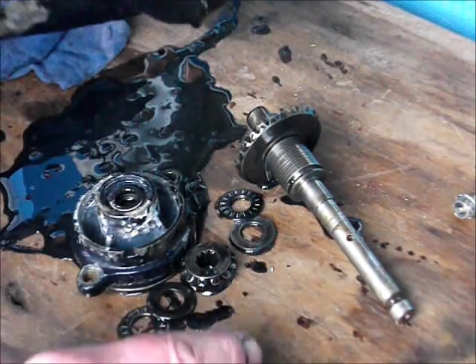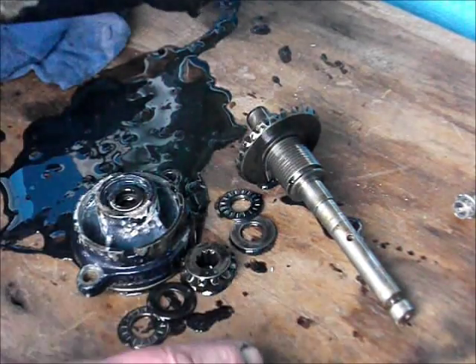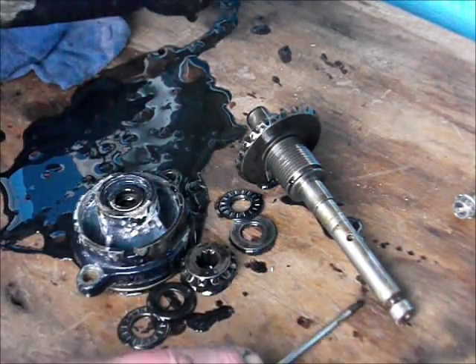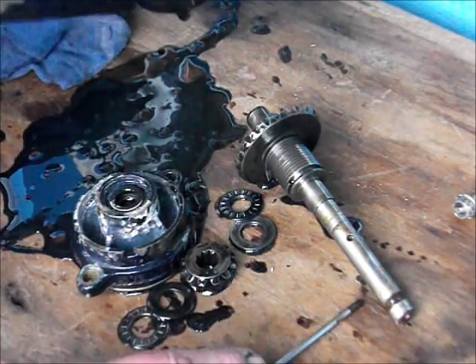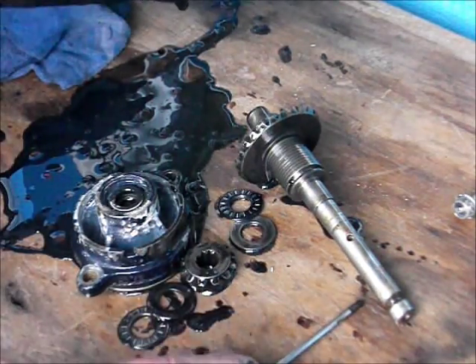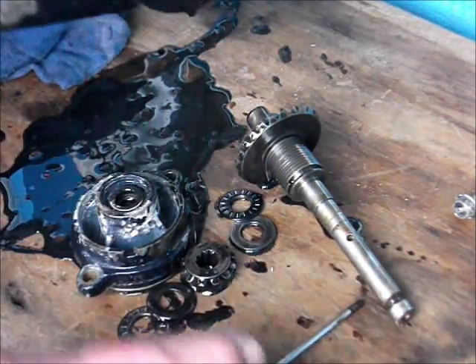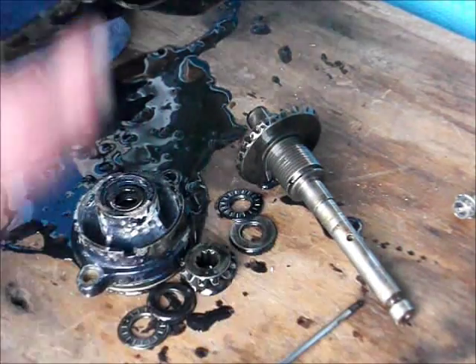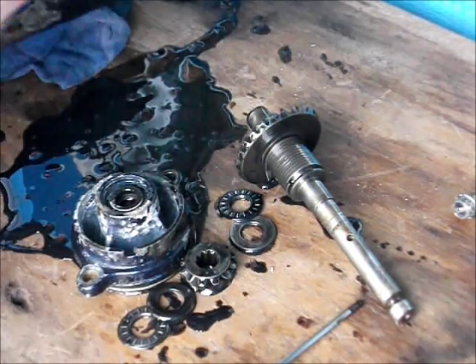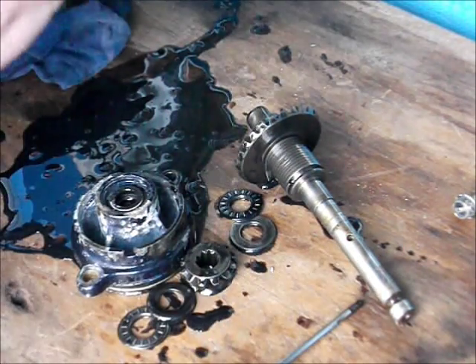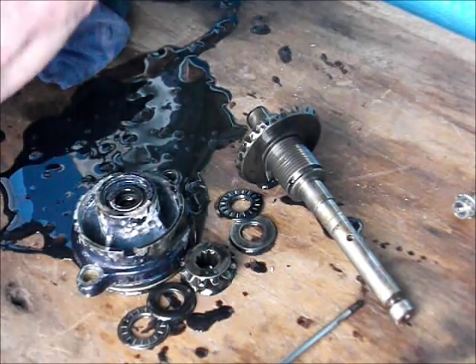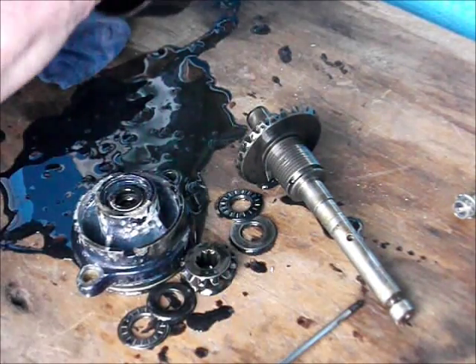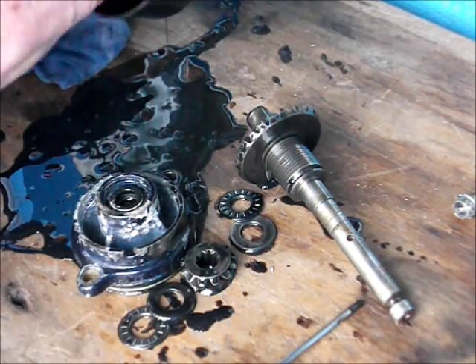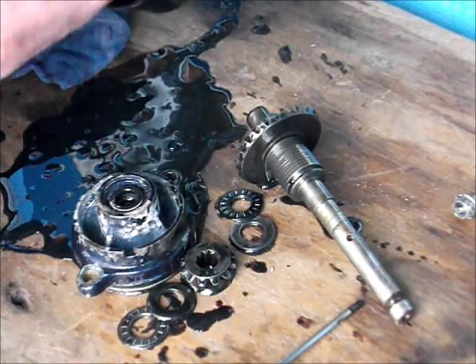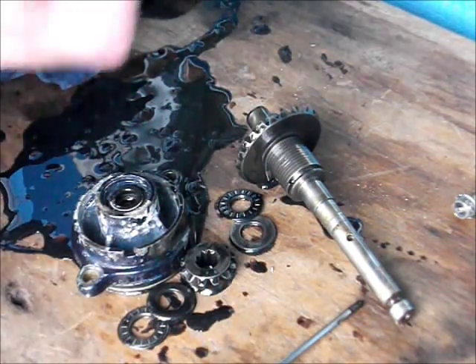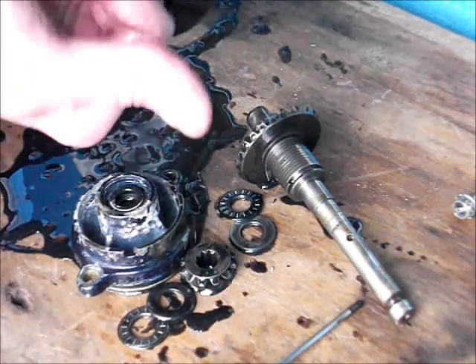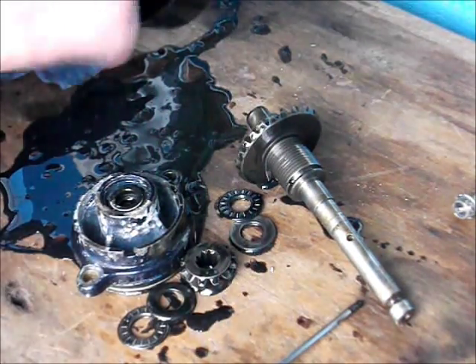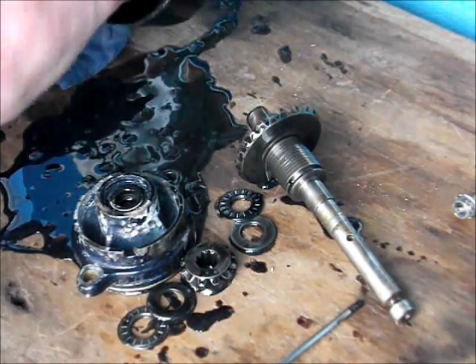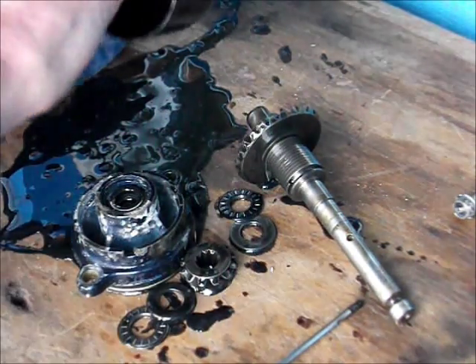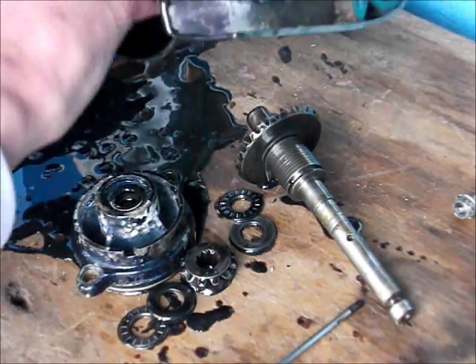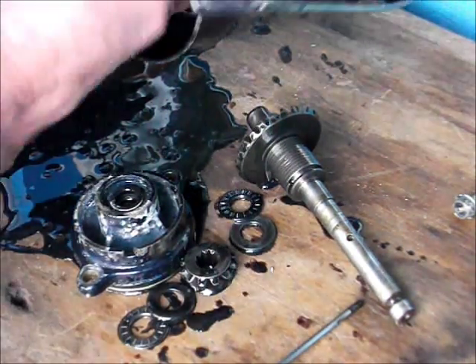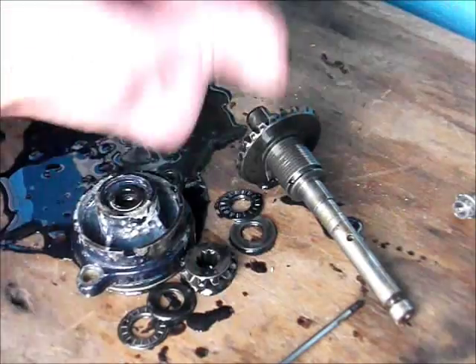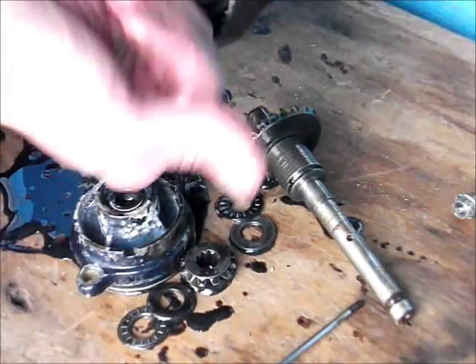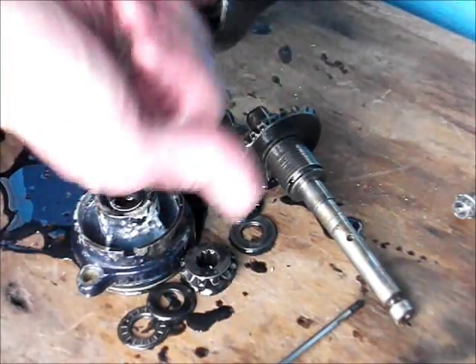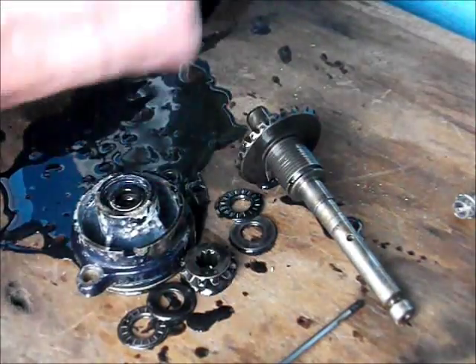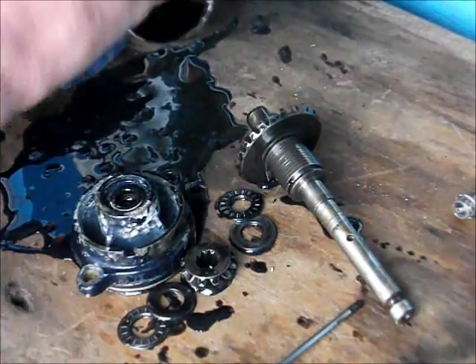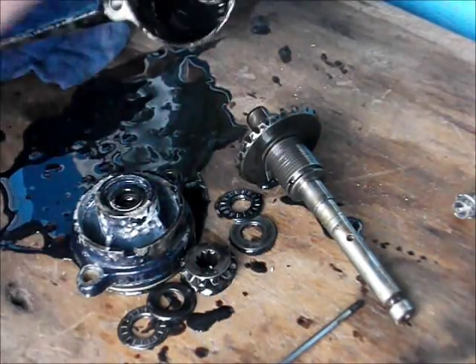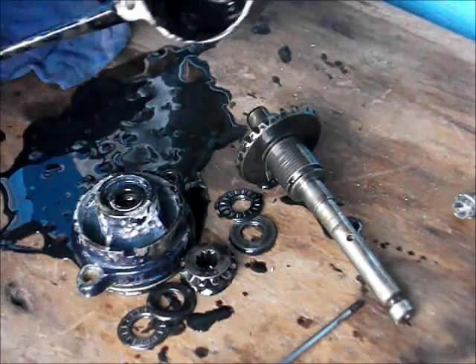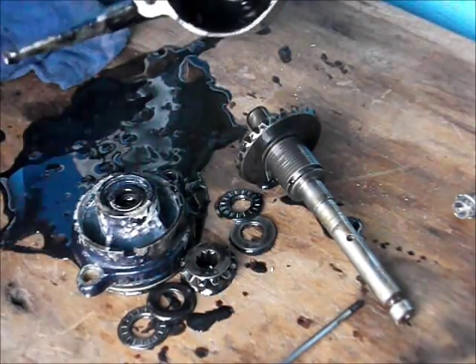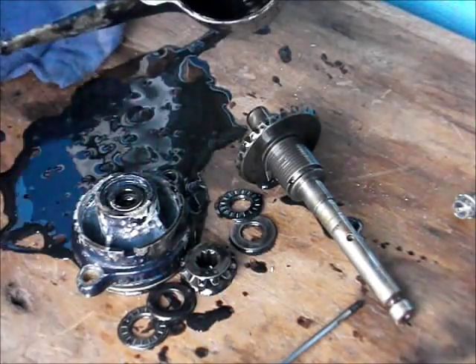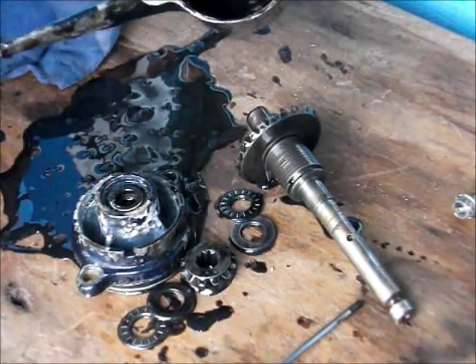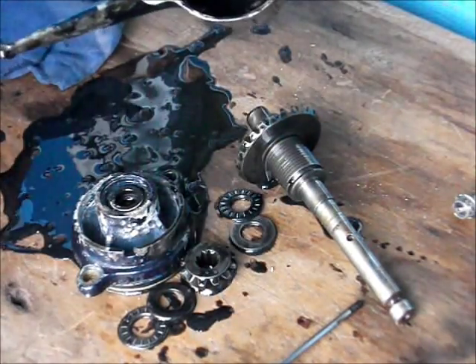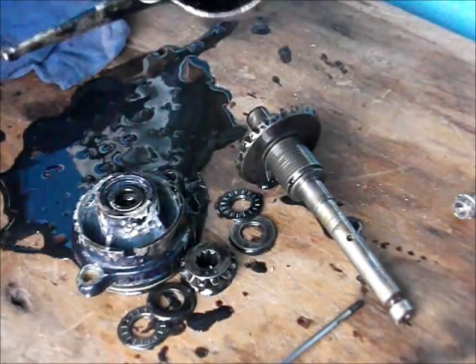And that's about it inside there. There's a needle roller bearing inside there.